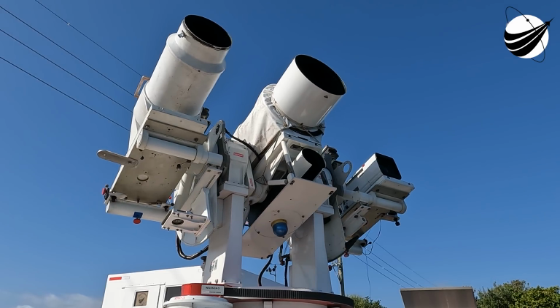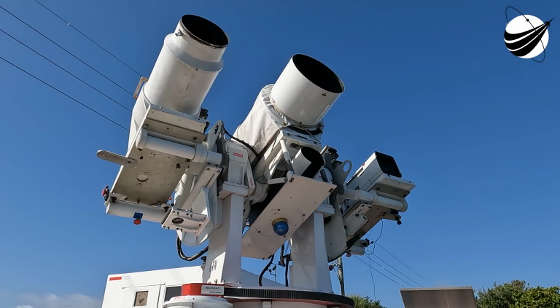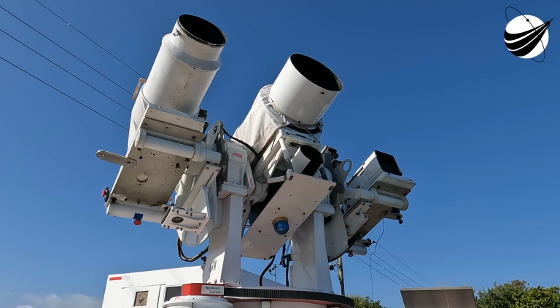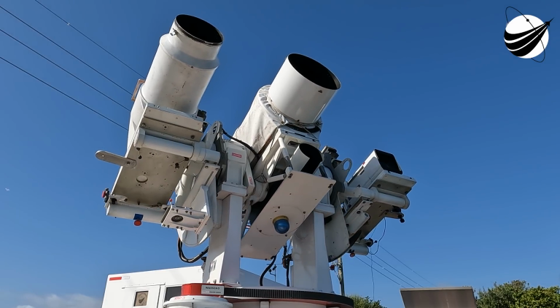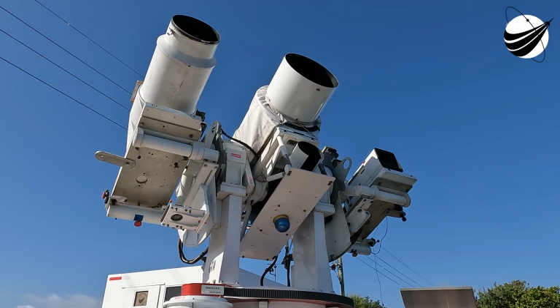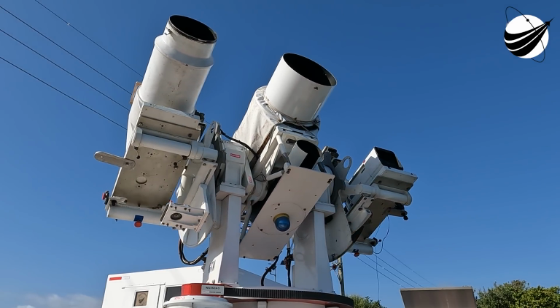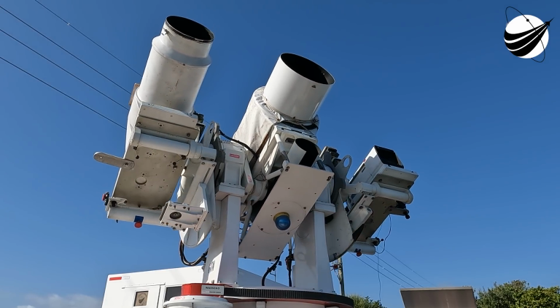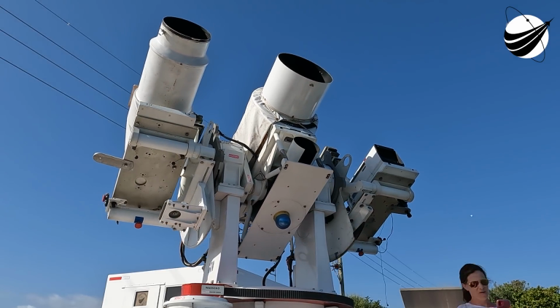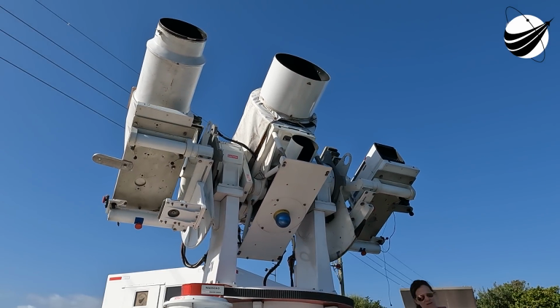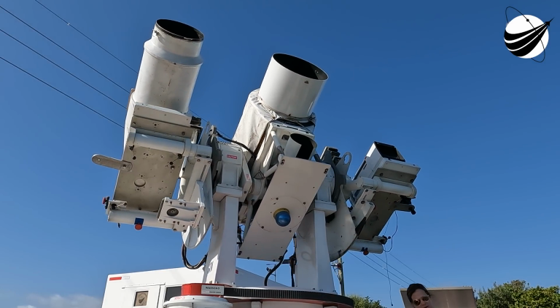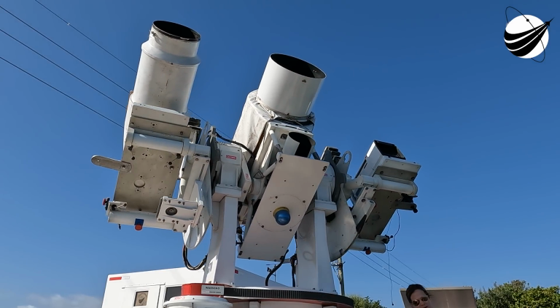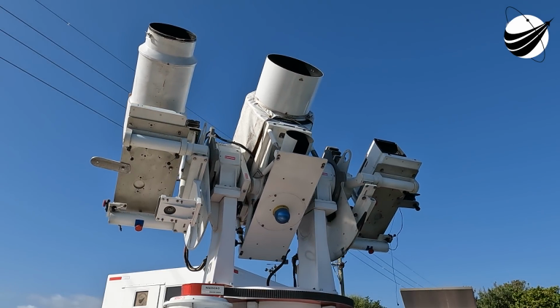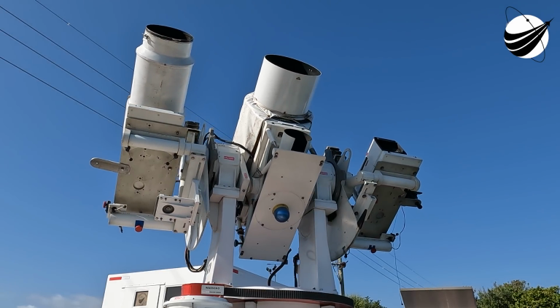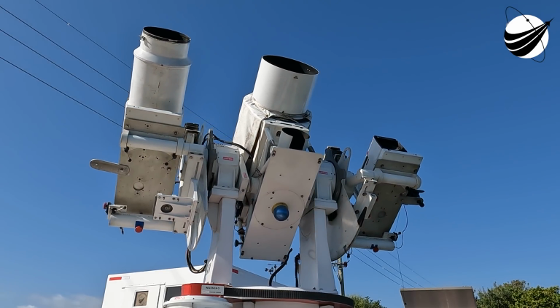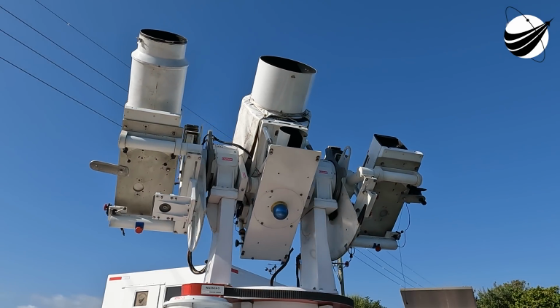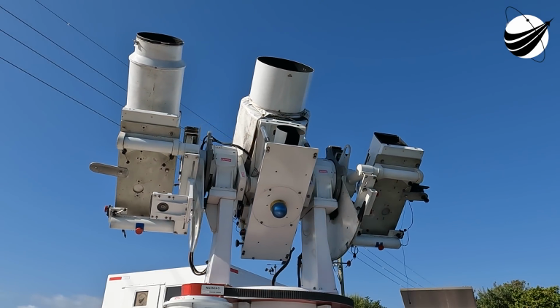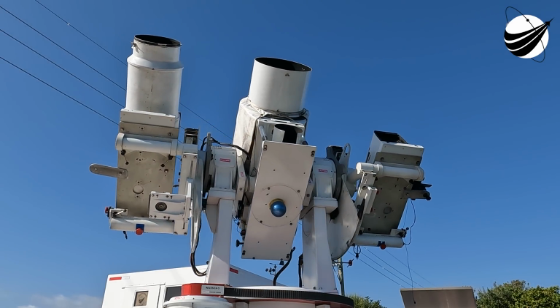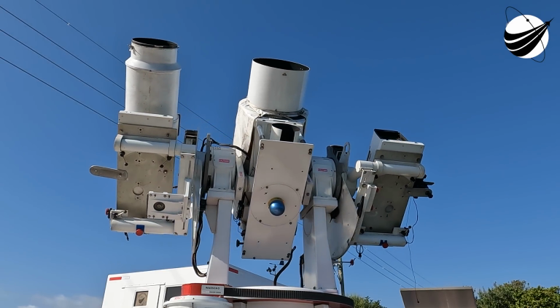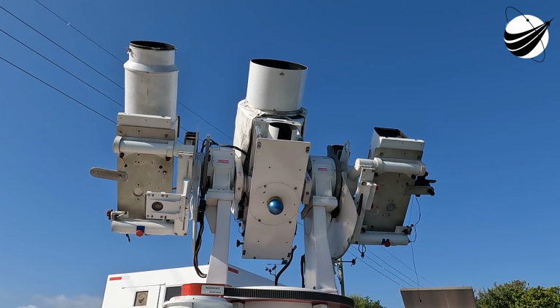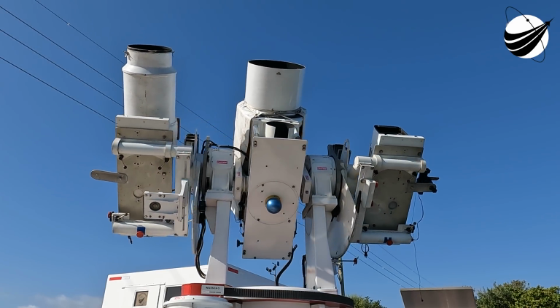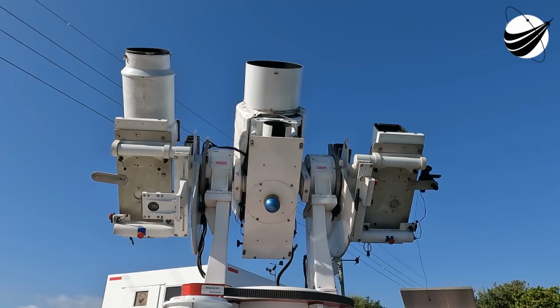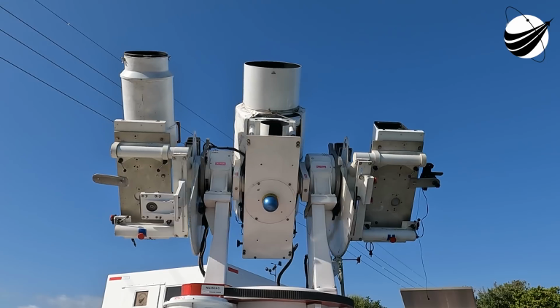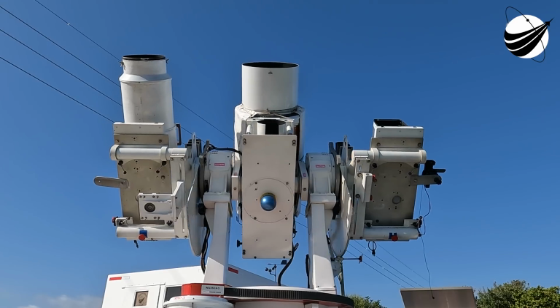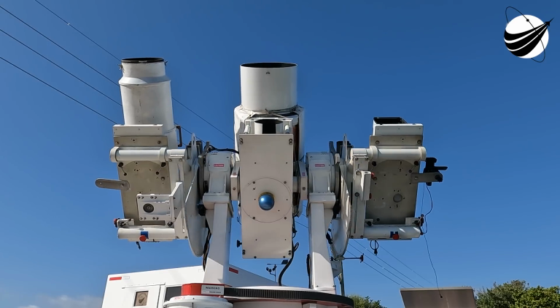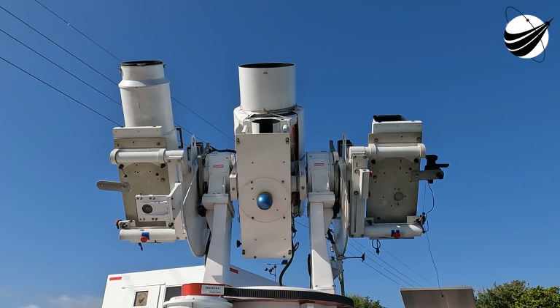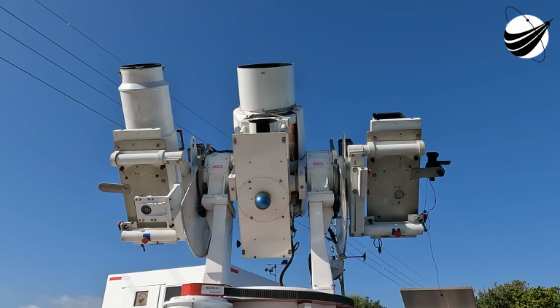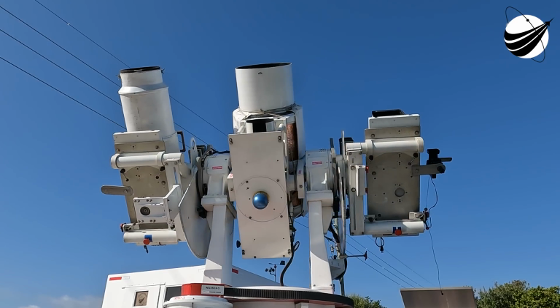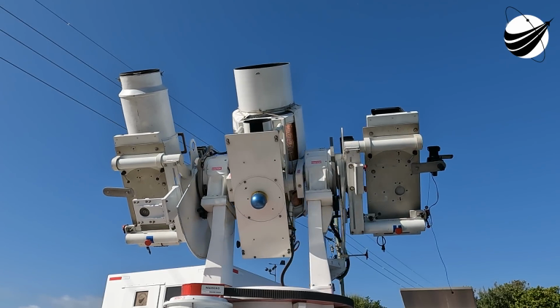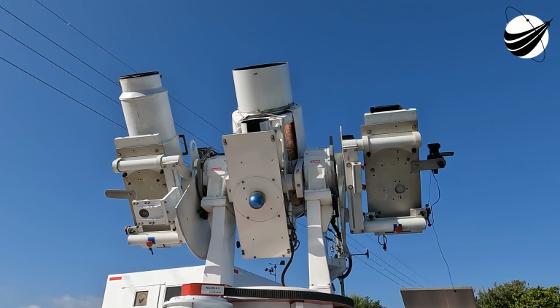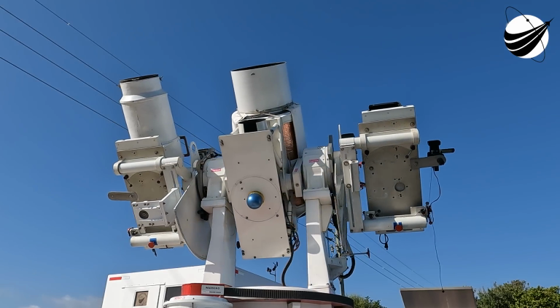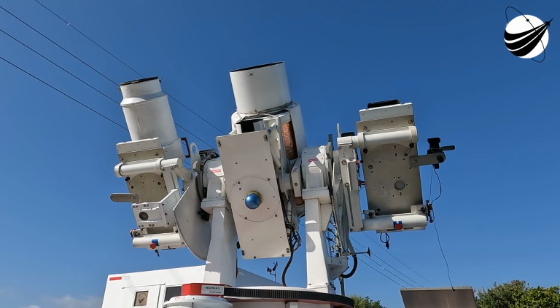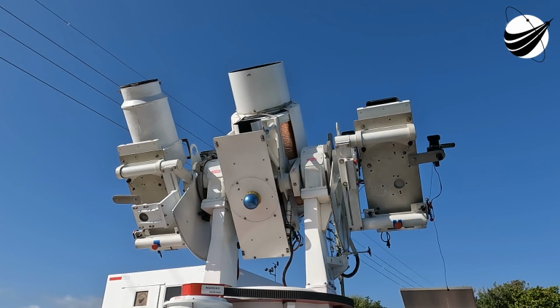So let's listen in to the terminal count and watch as Falcon 9 takes our 46 Starlink satellites to space.